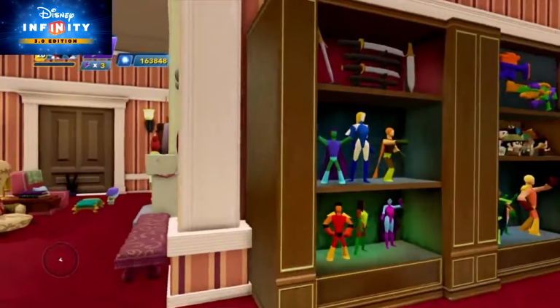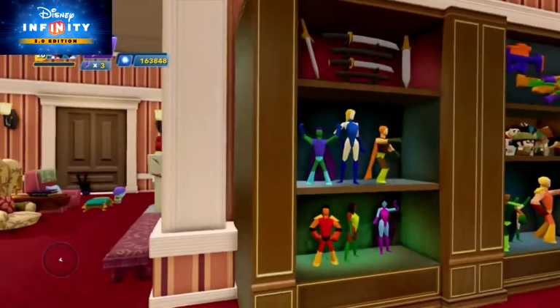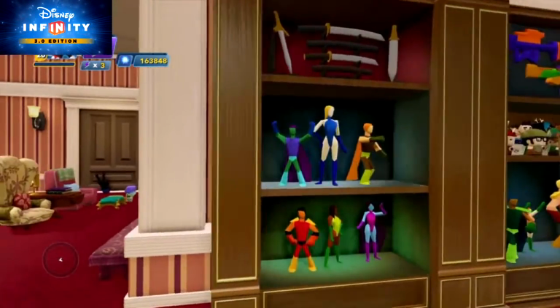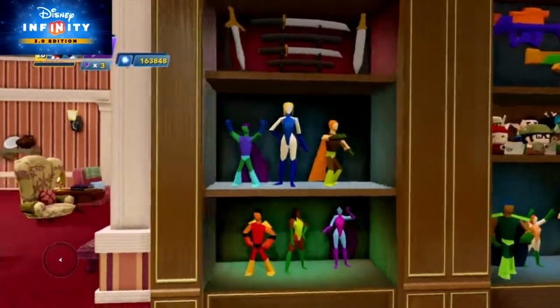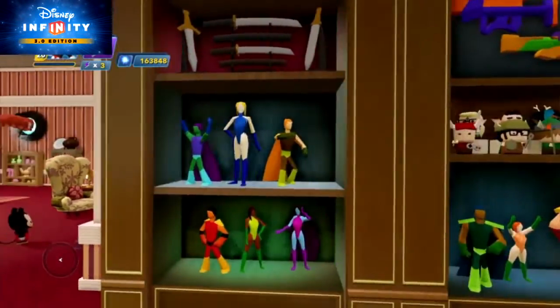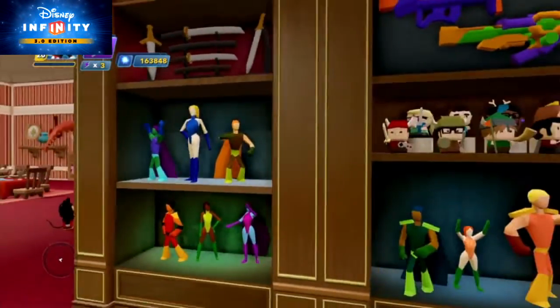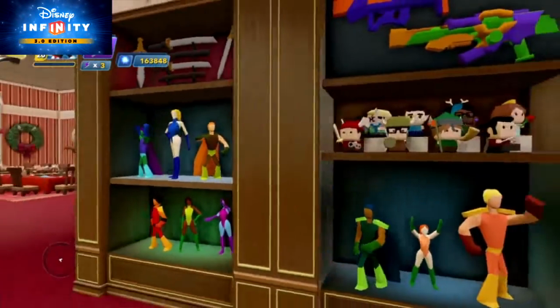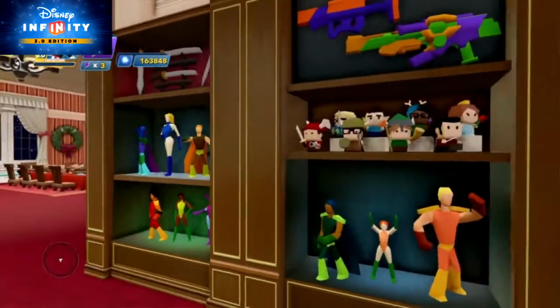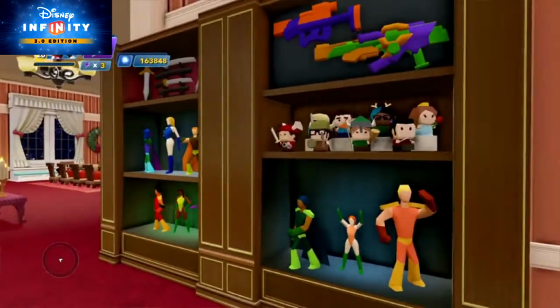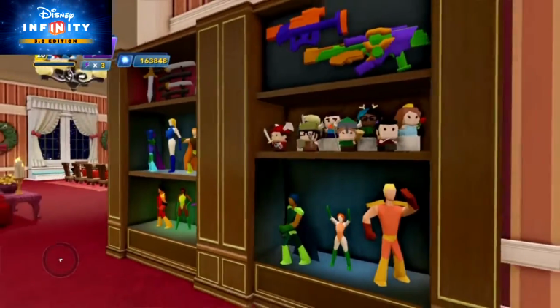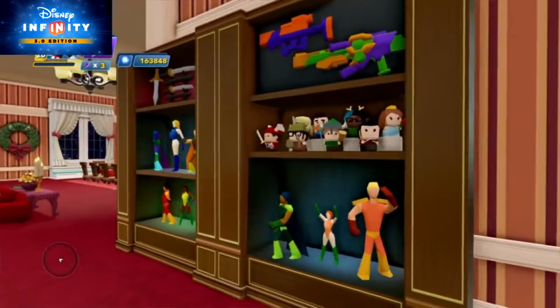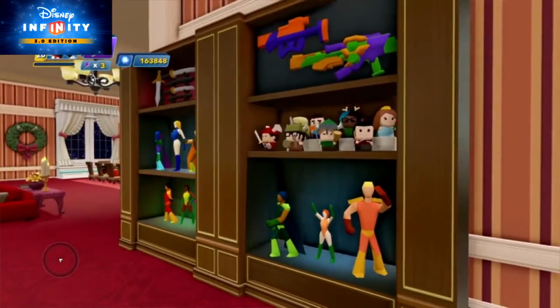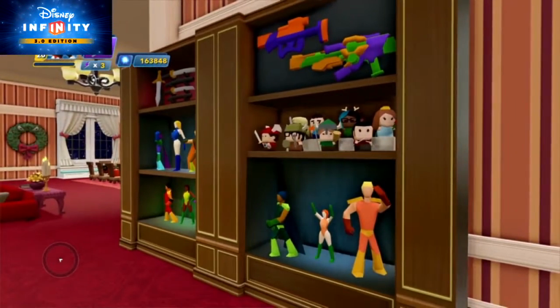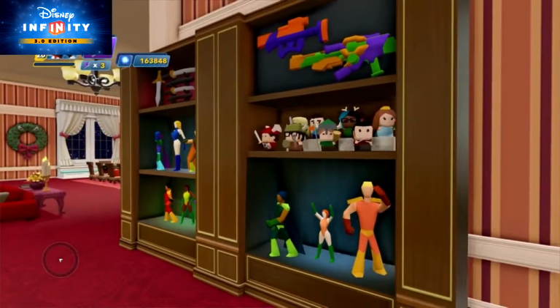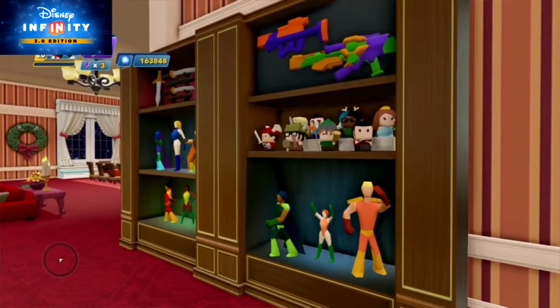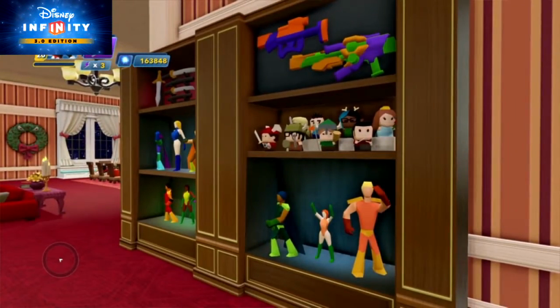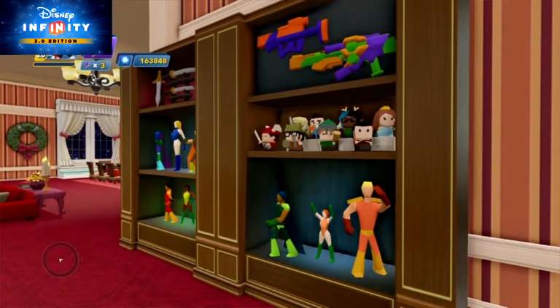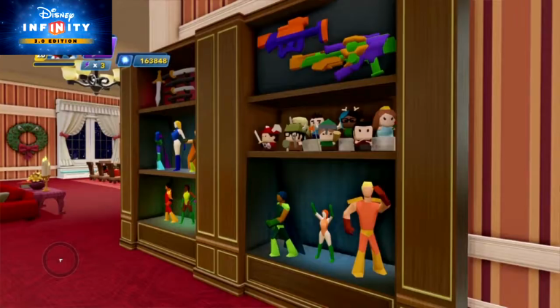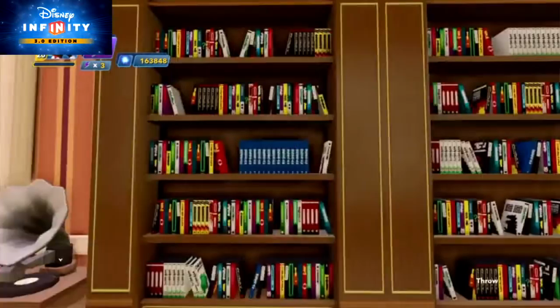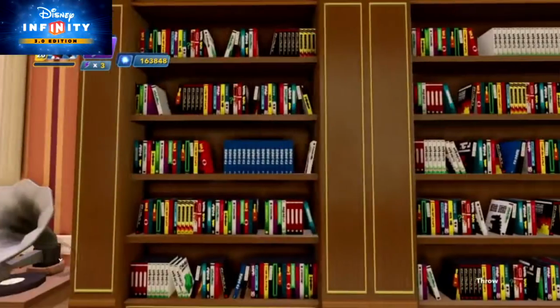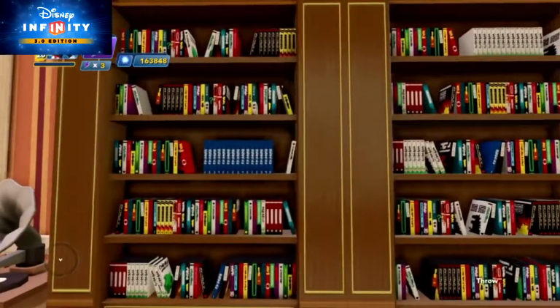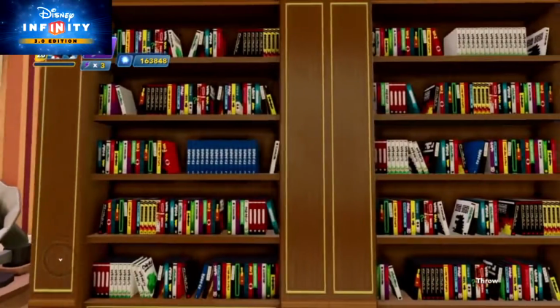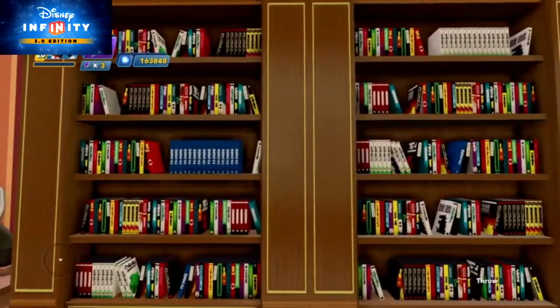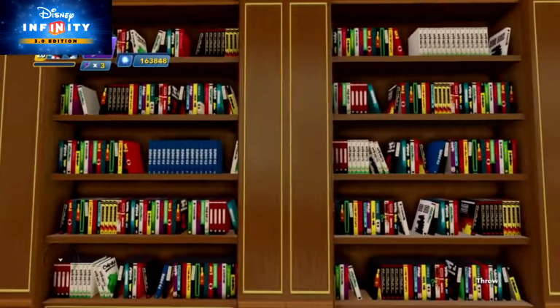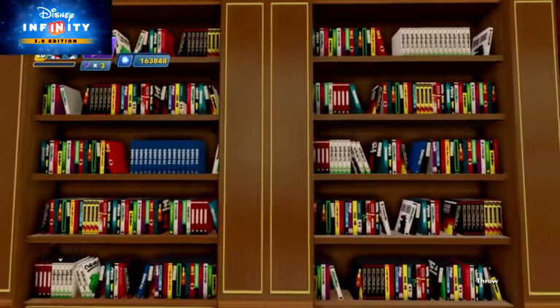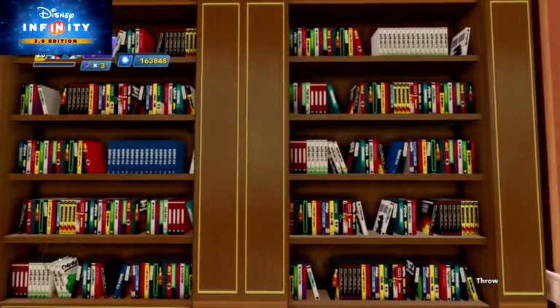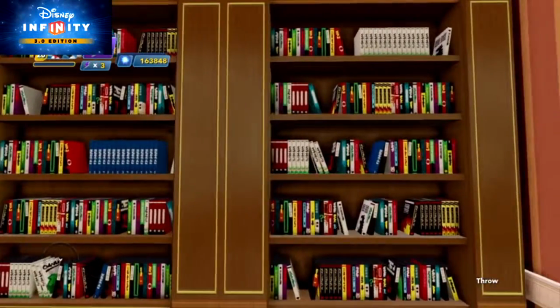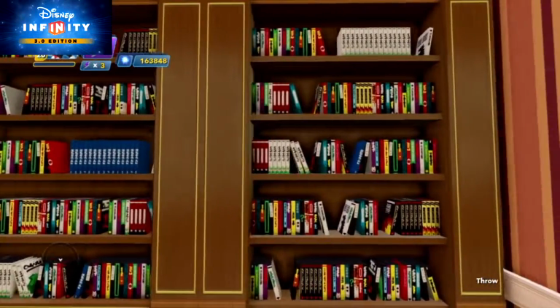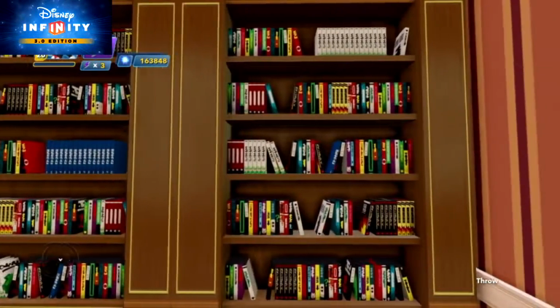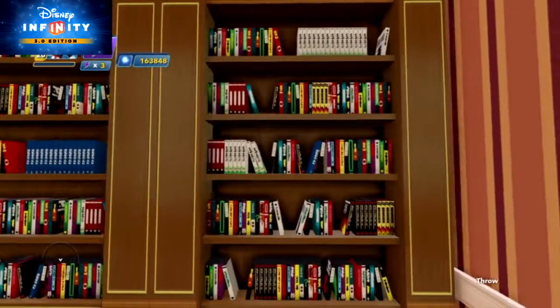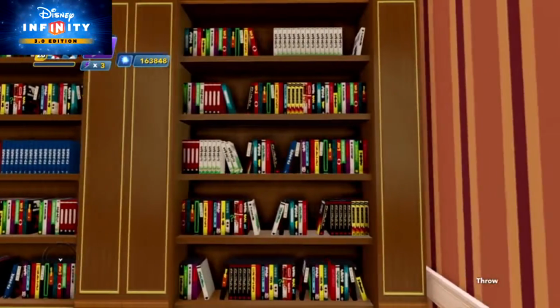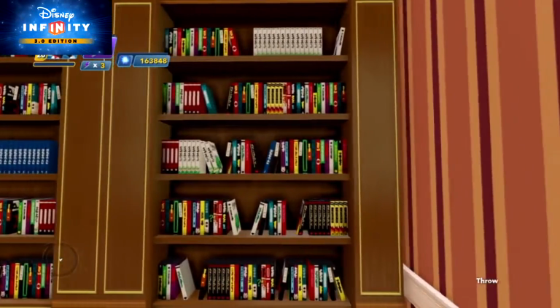Looking for even more toys? Under tables and cabinets, you can find the action figure bookshelves, which also have a nice collection of movies and video games.